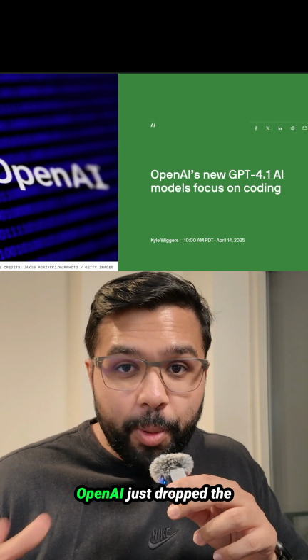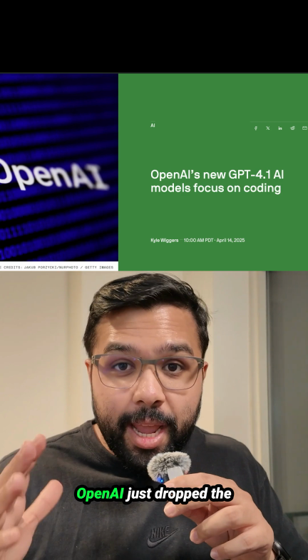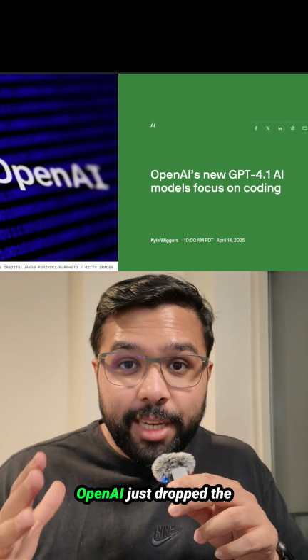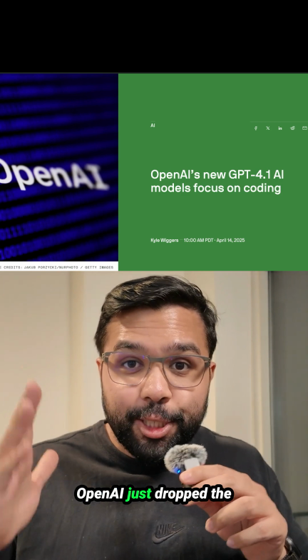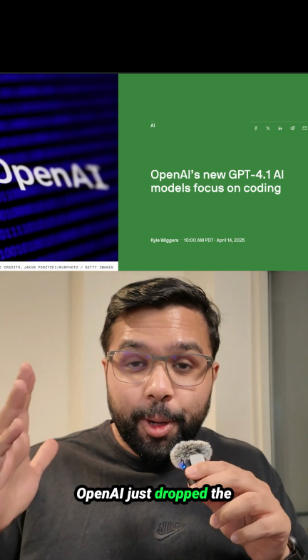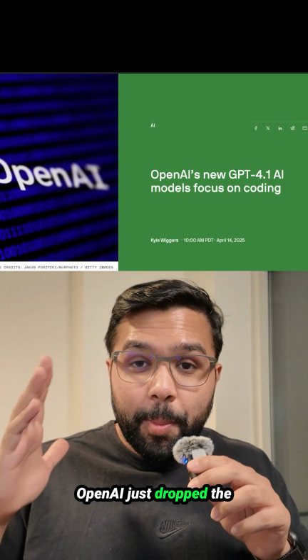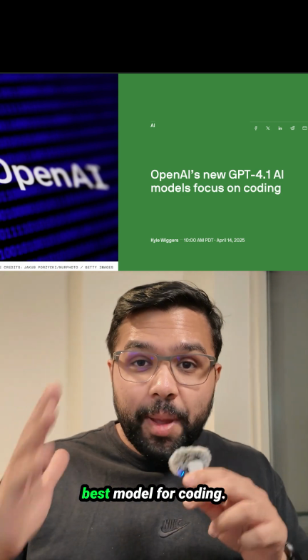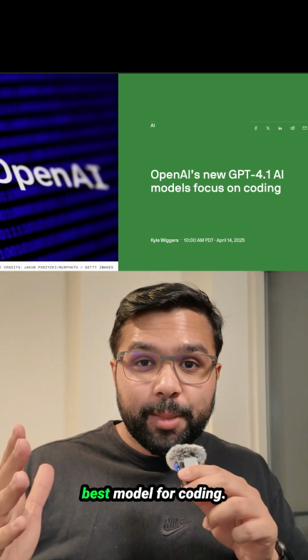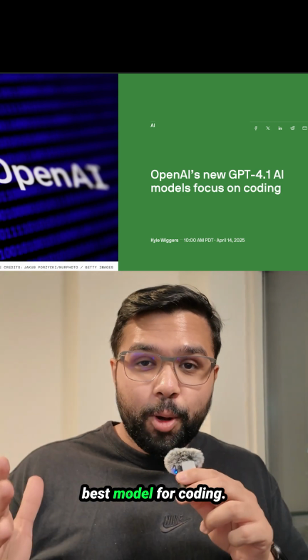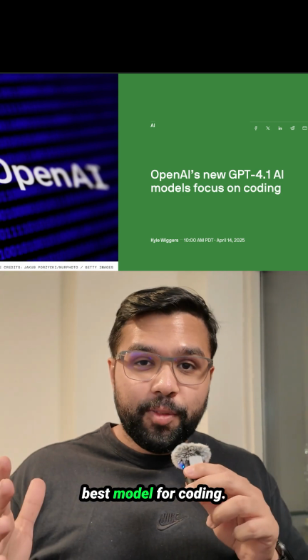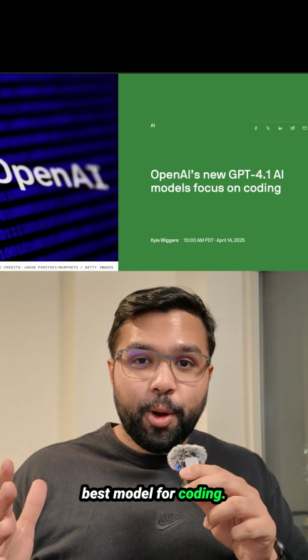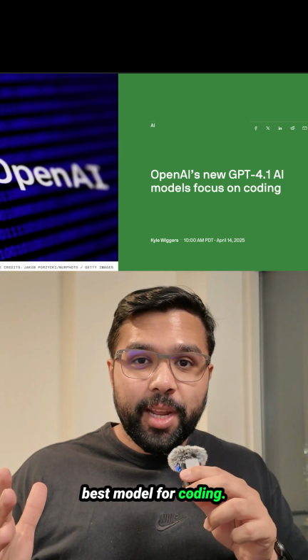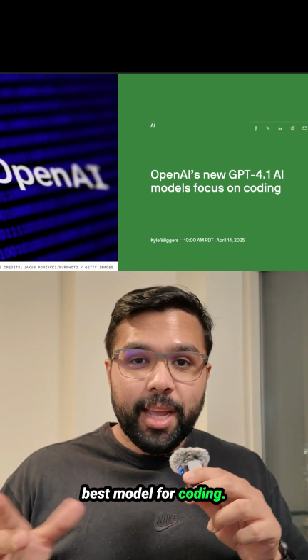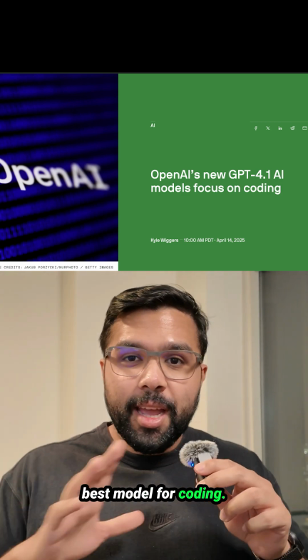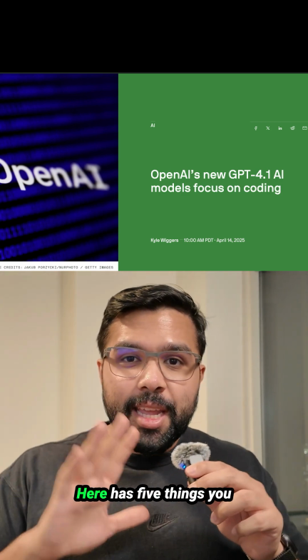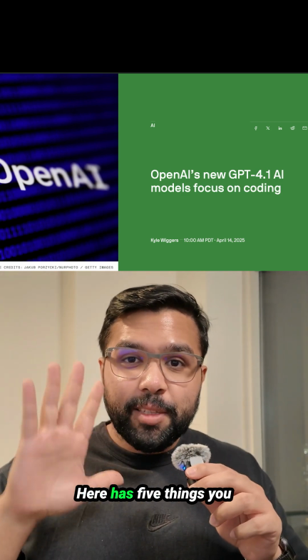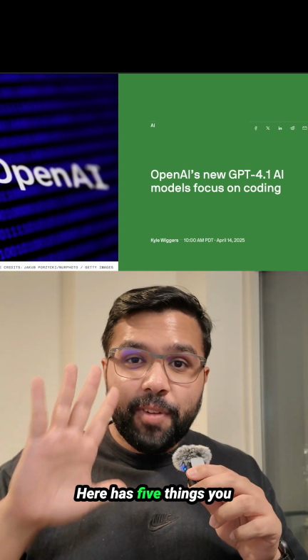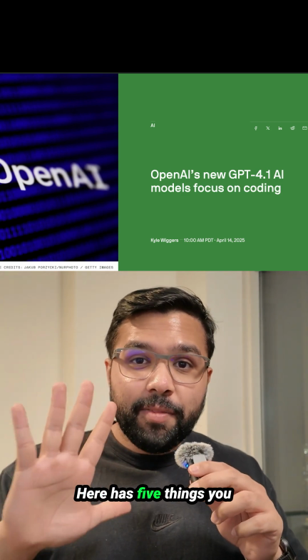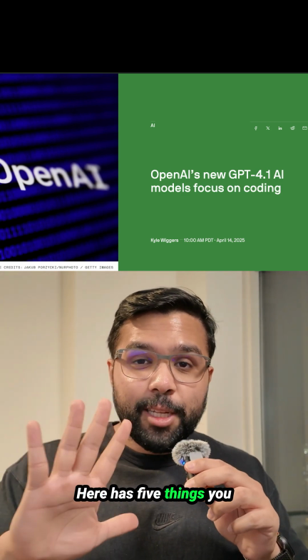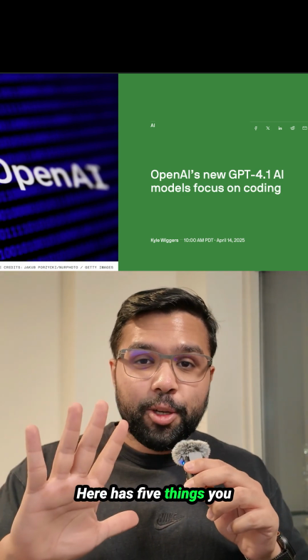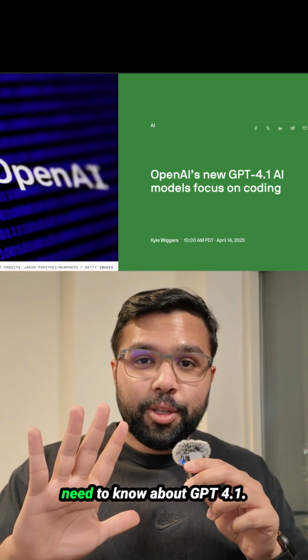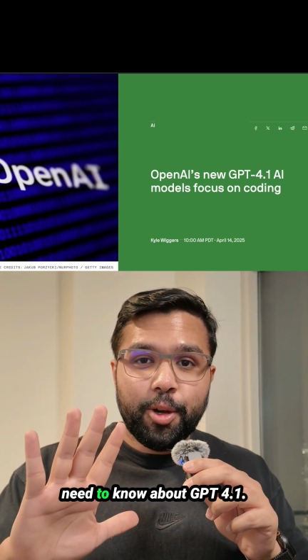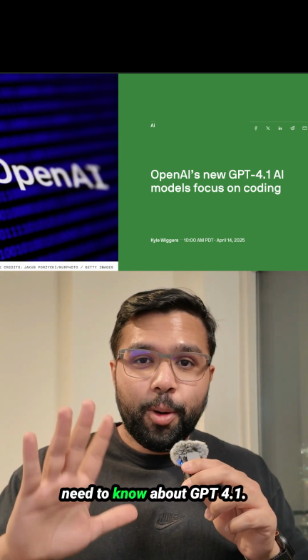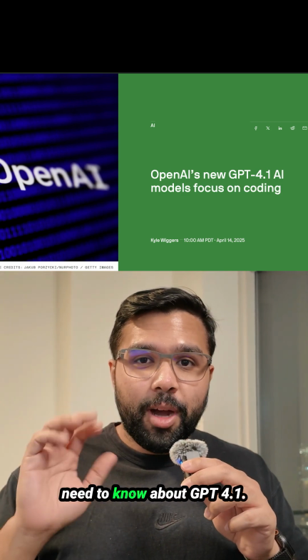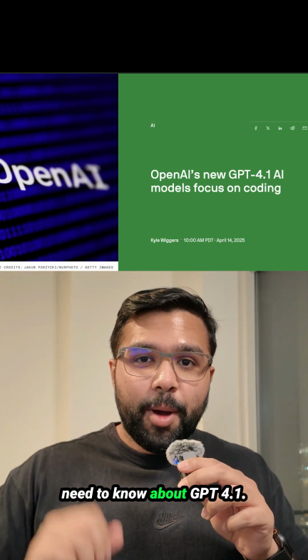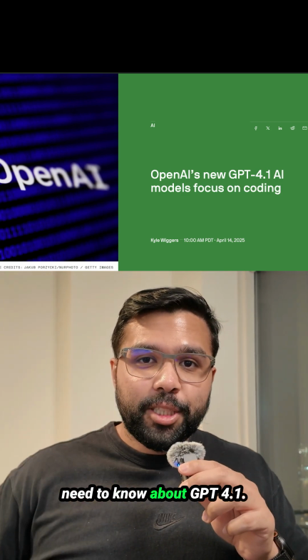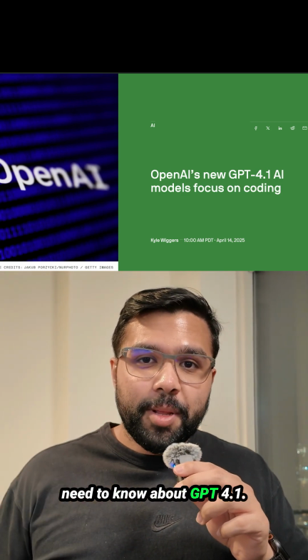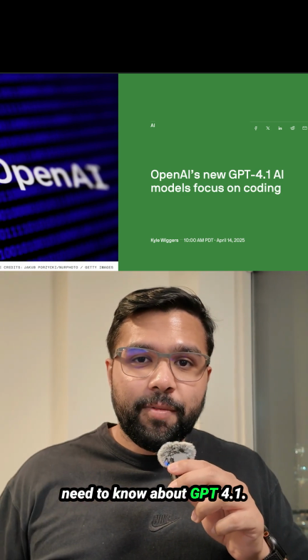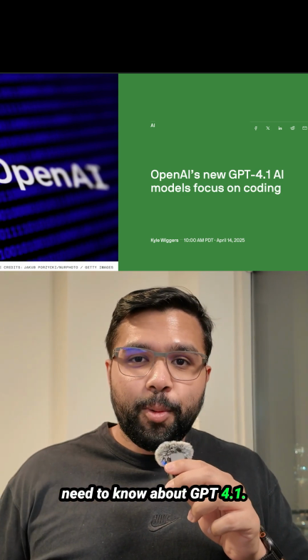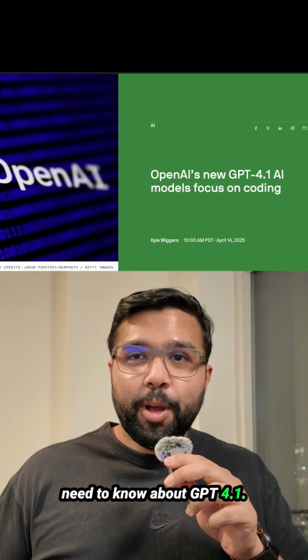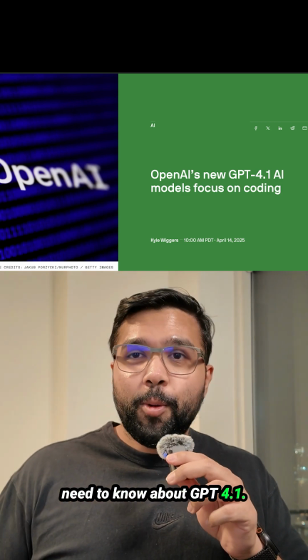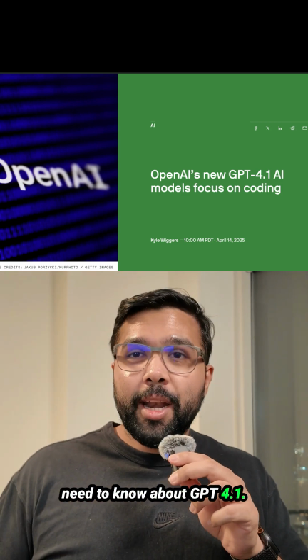OpenAI just dropped the best model for coding. Here are five things you need to know about GPT-4.1.